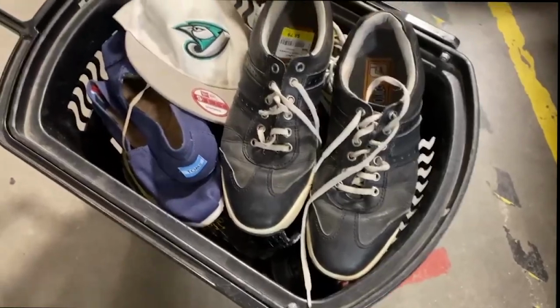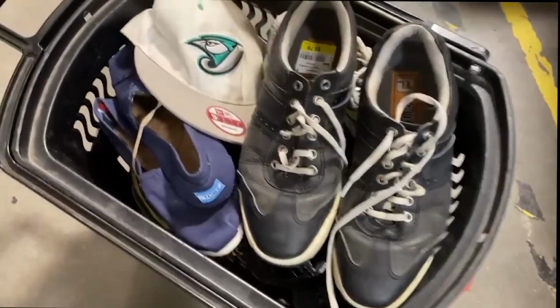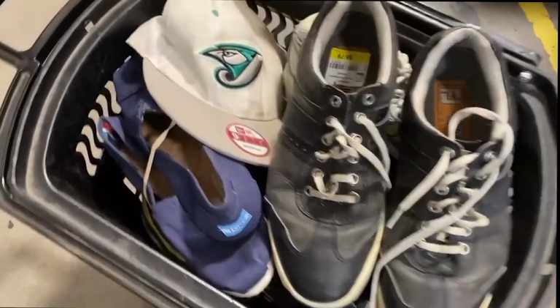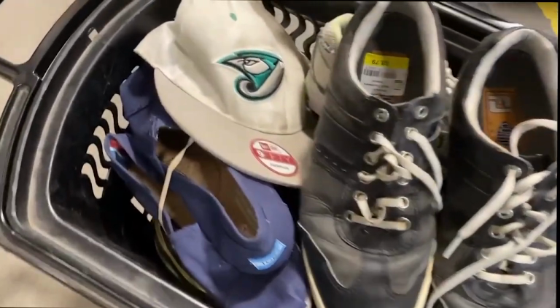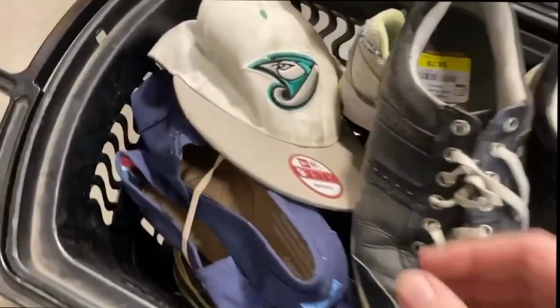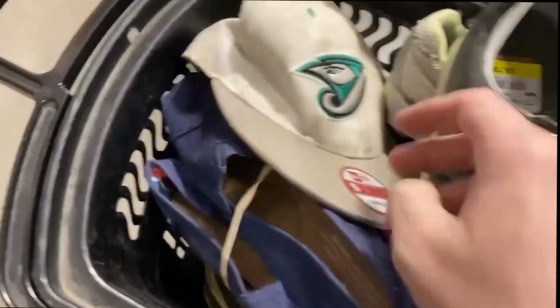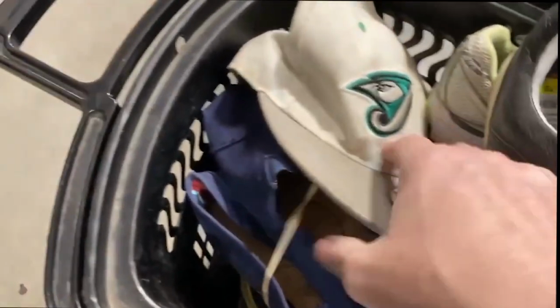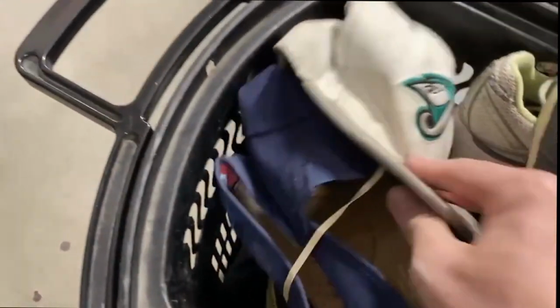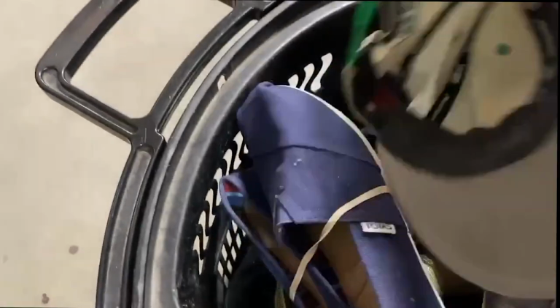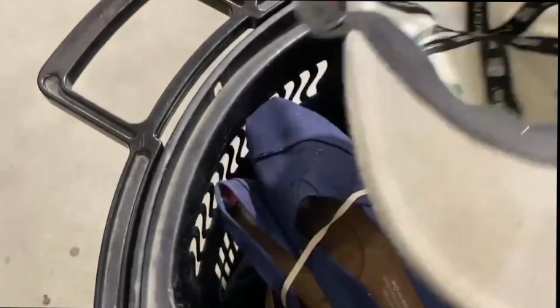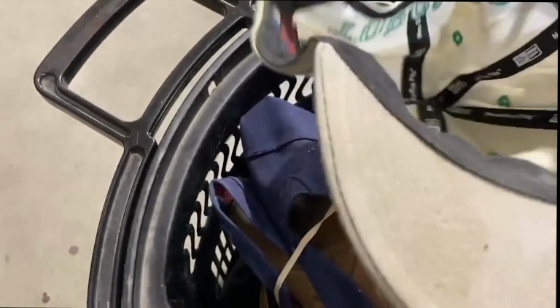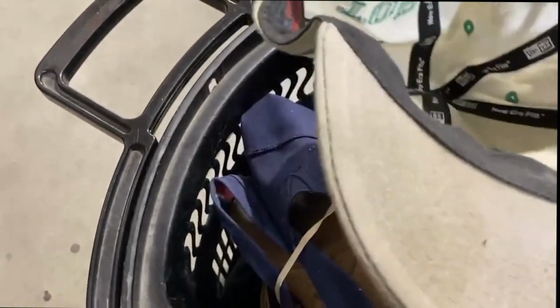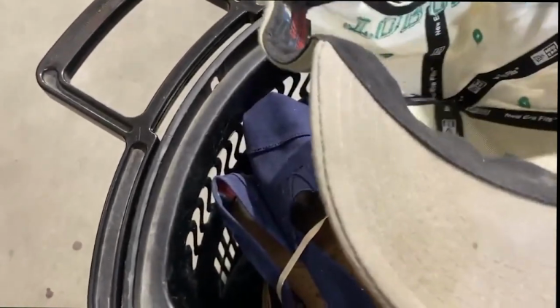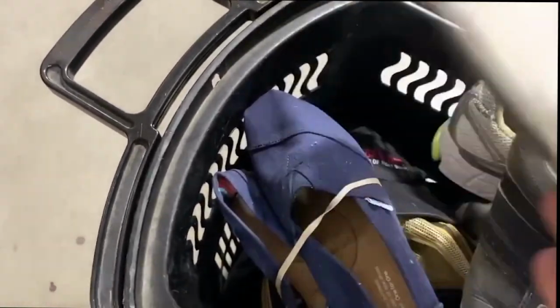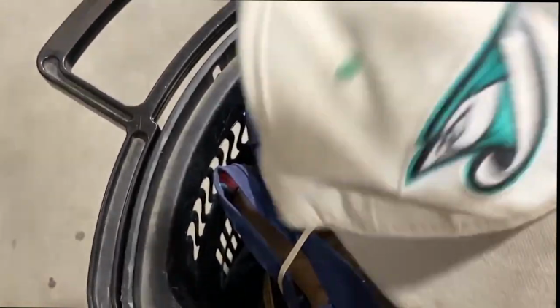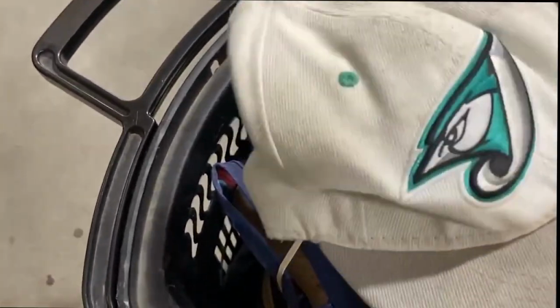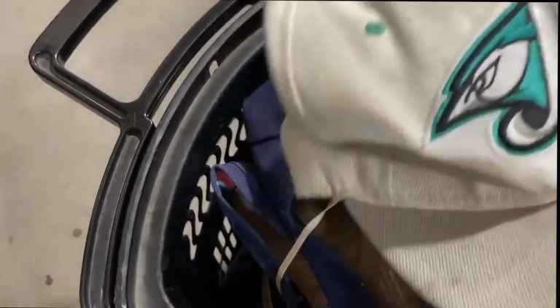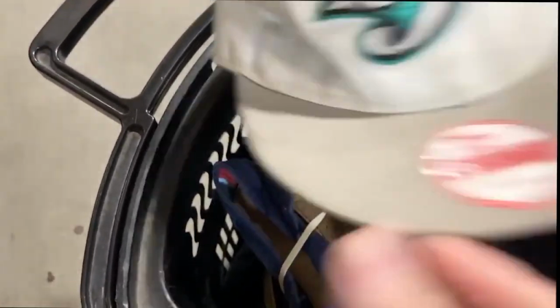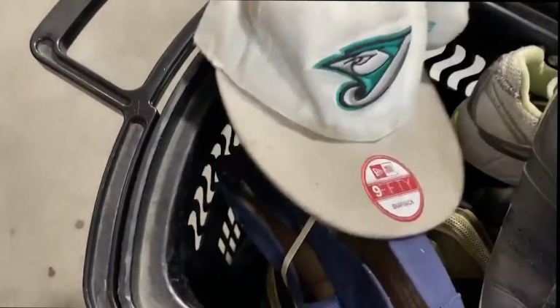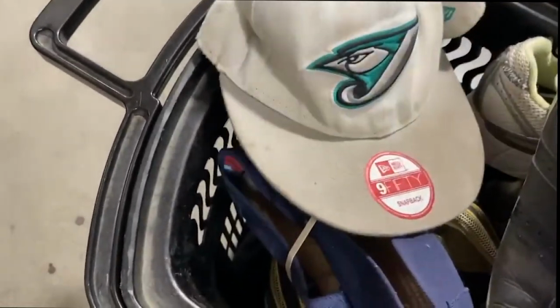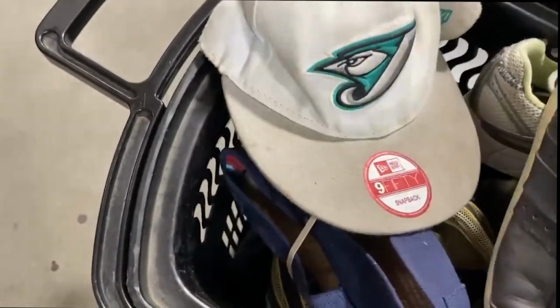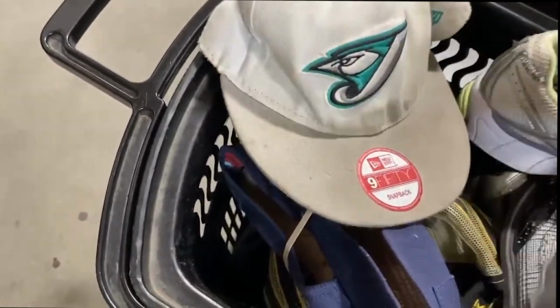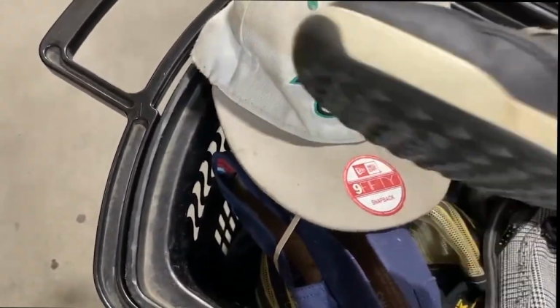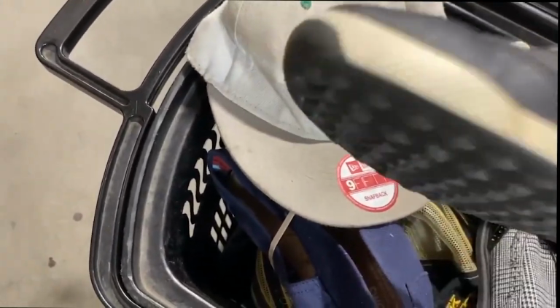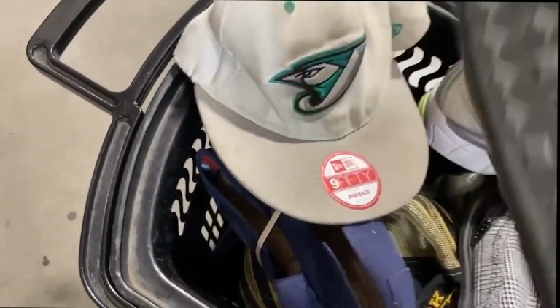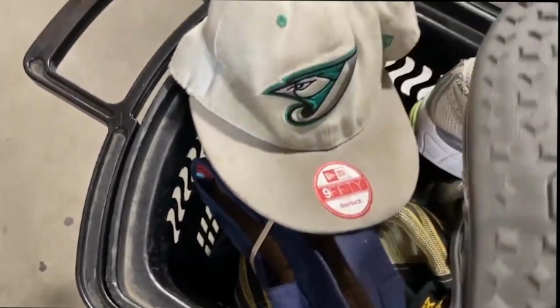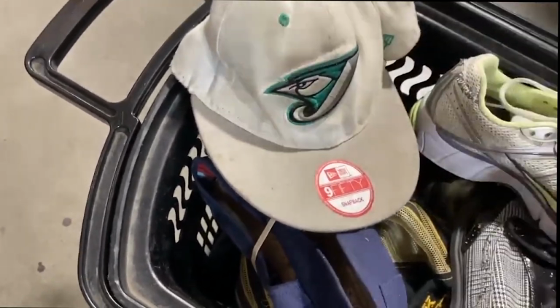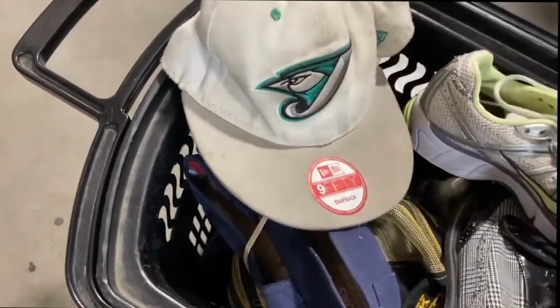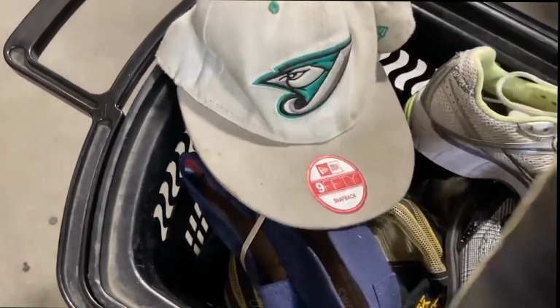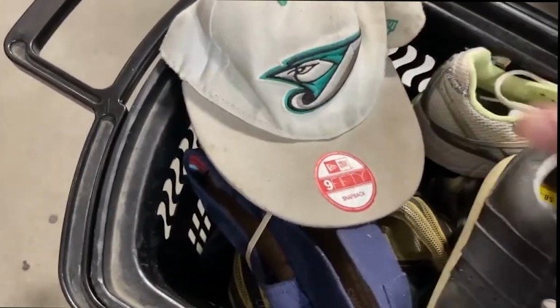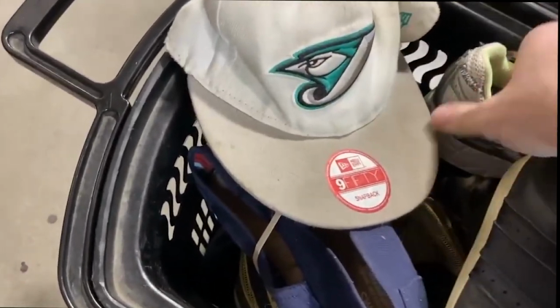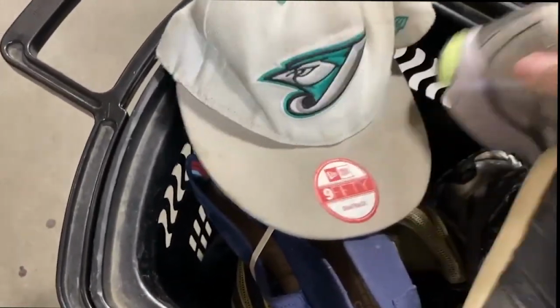You can see some of this stuff is pretty dirty. I'm going to have to soak it in OxyClean, so I'm taking a chance, but there are lots of really great shoes in here.